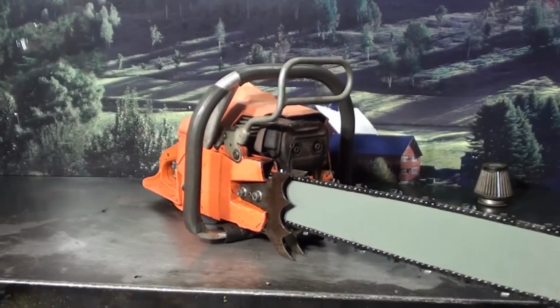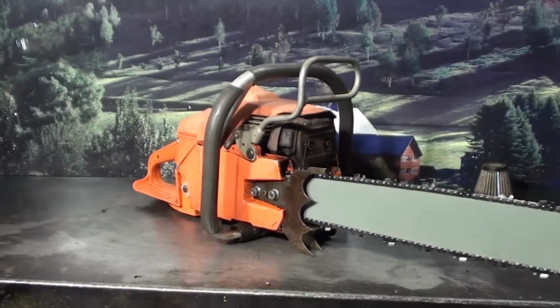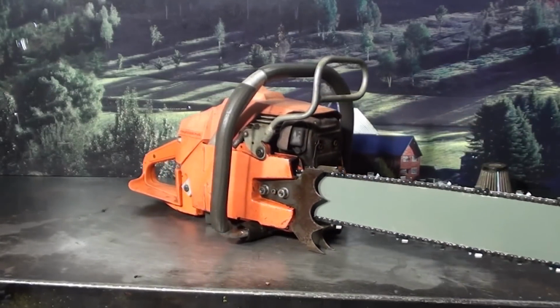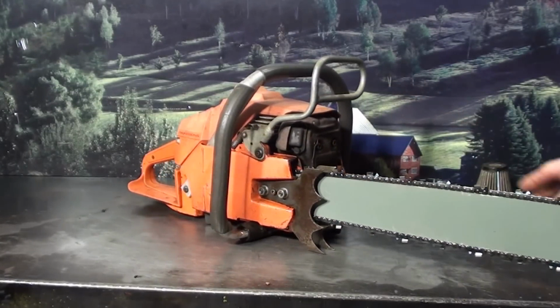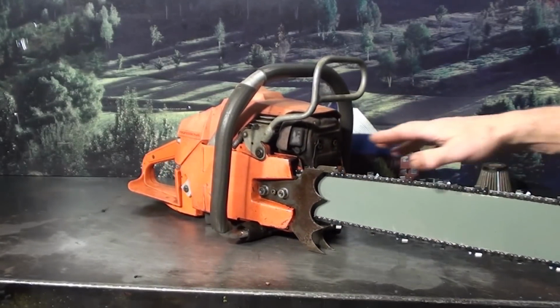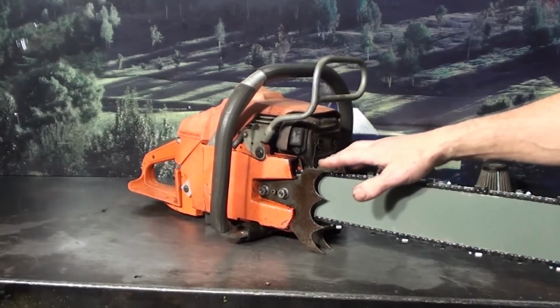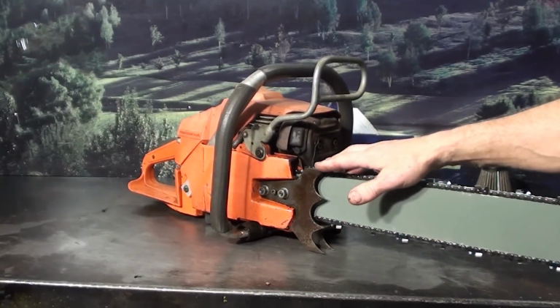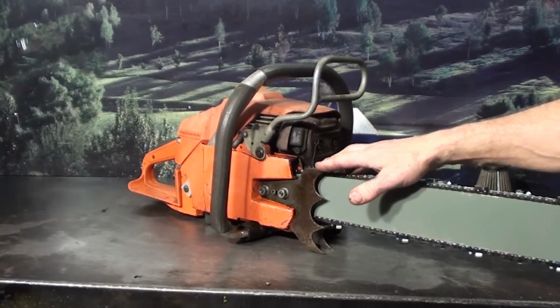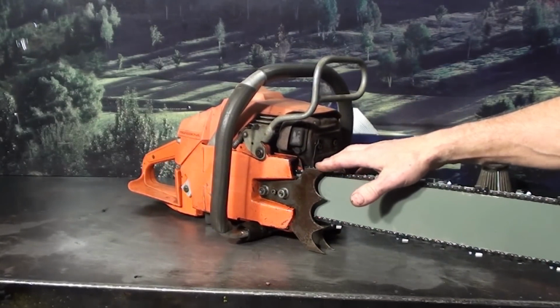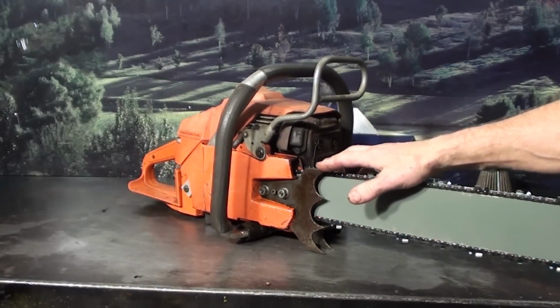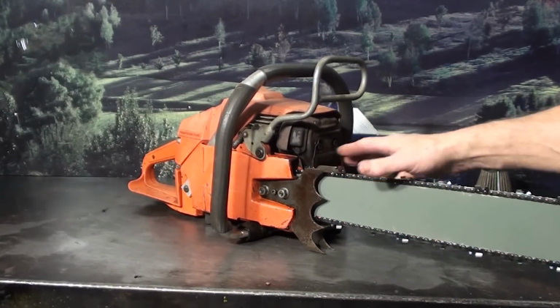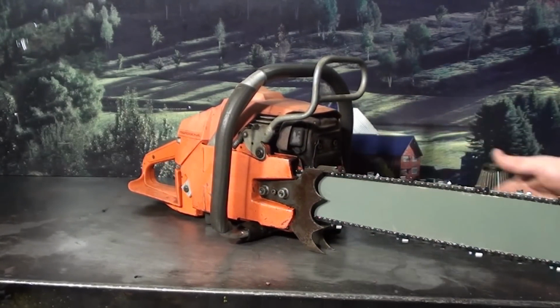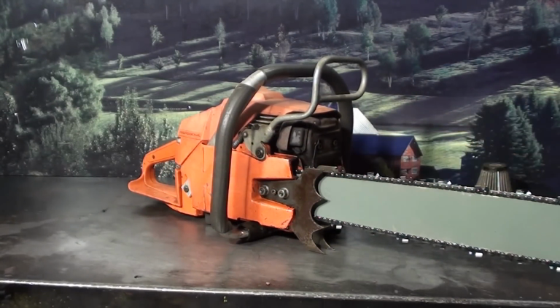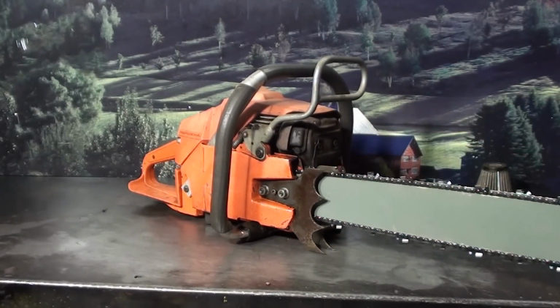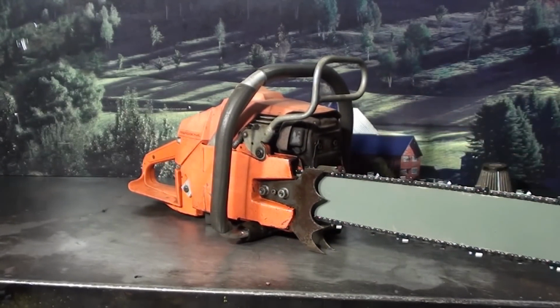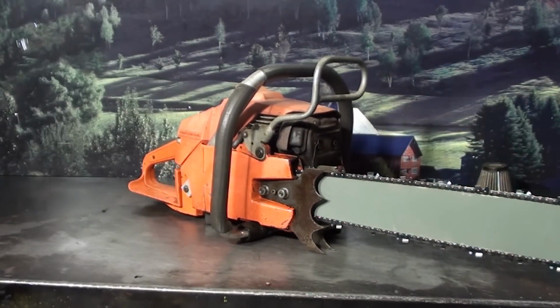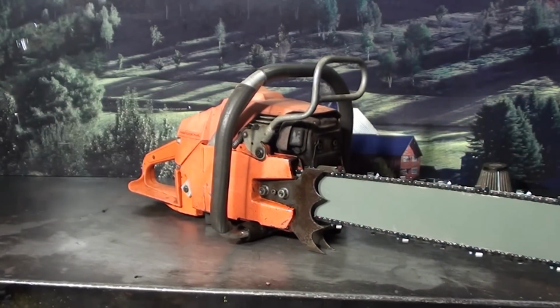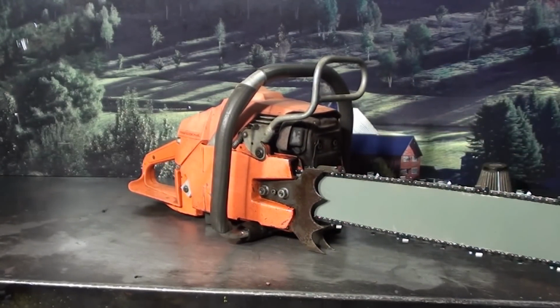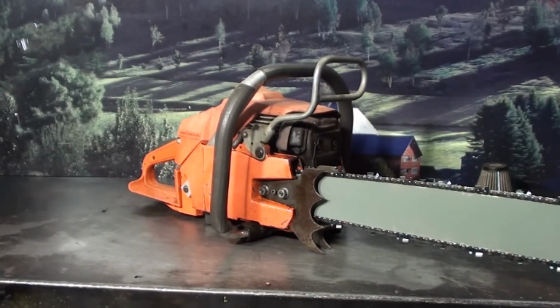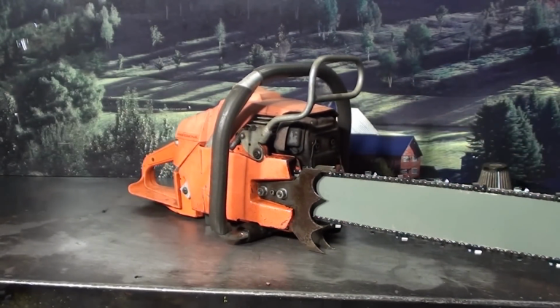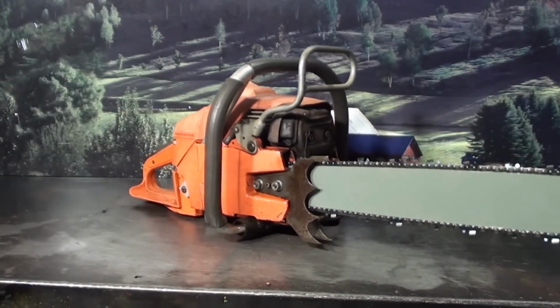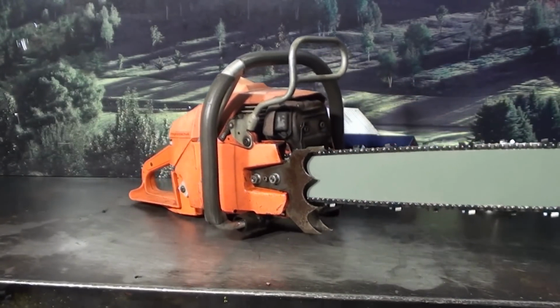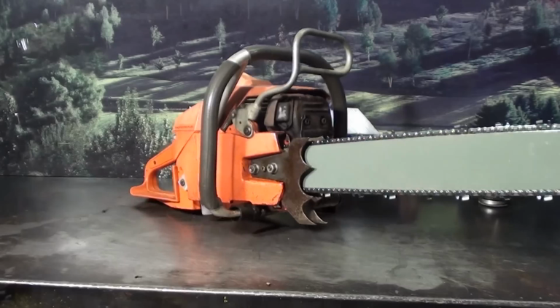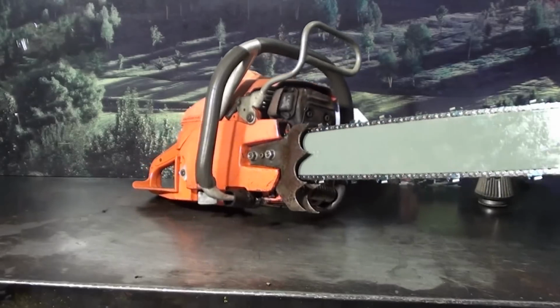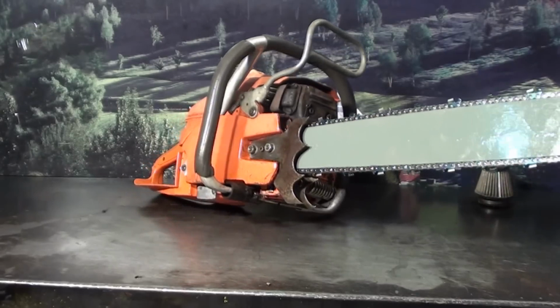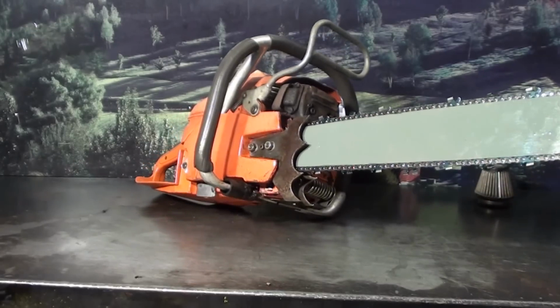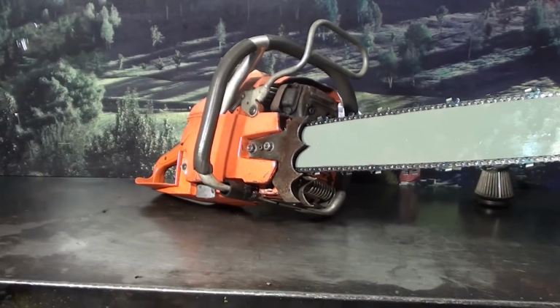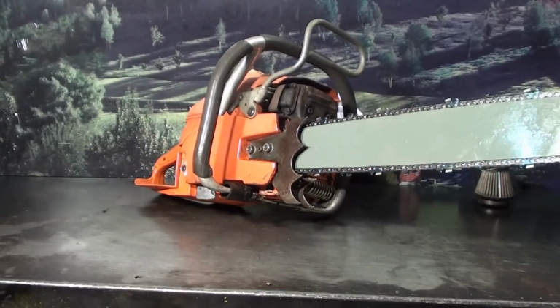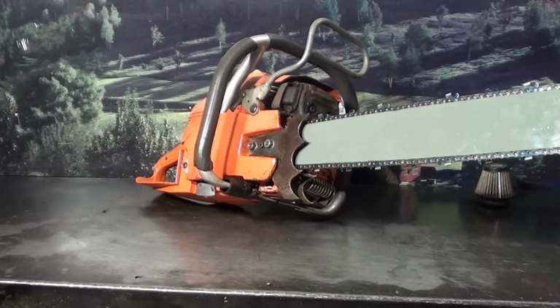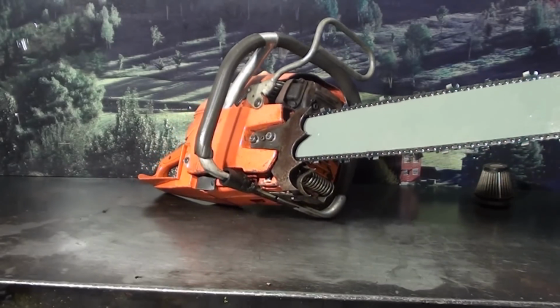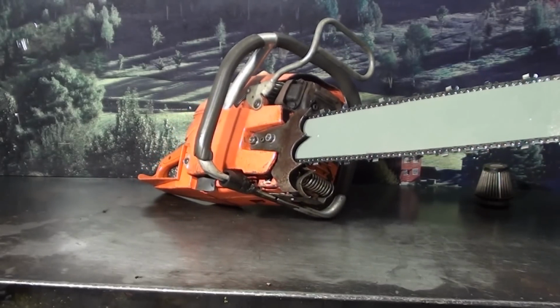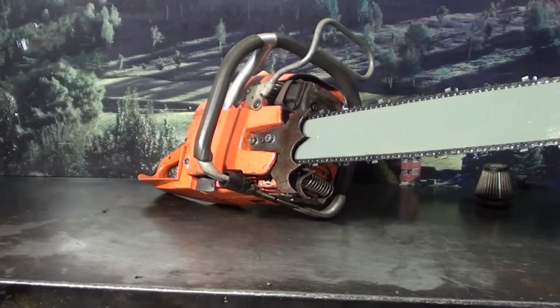Two falling spikes. It's just a very powerful vintage Husqvarna chainsaw.